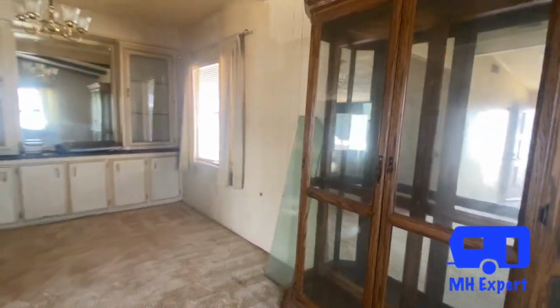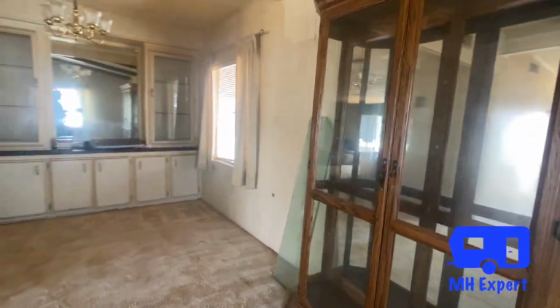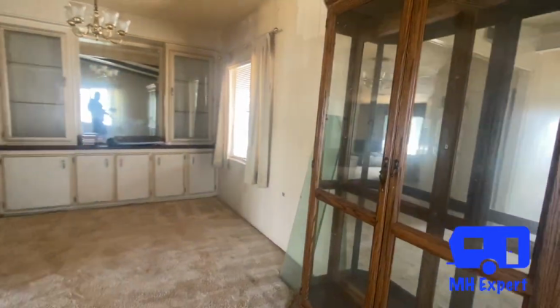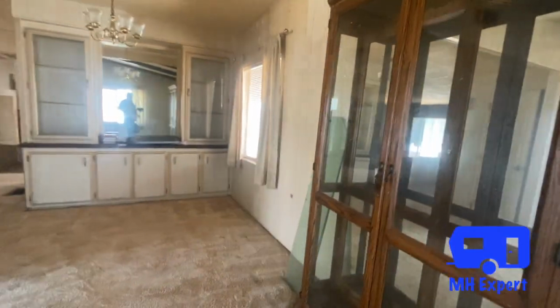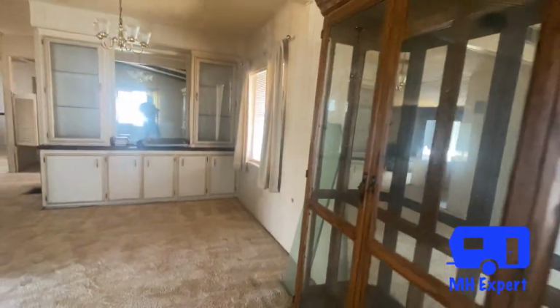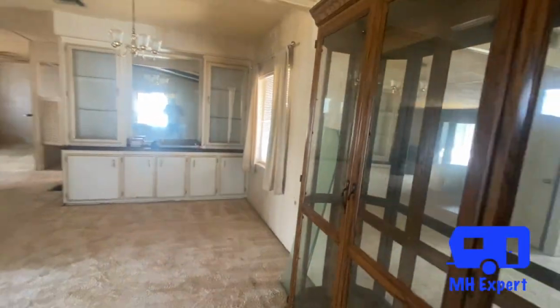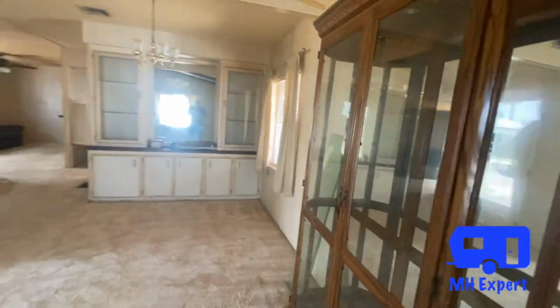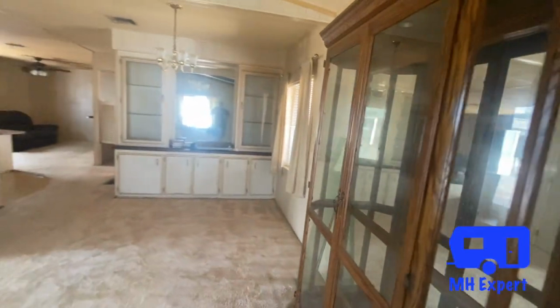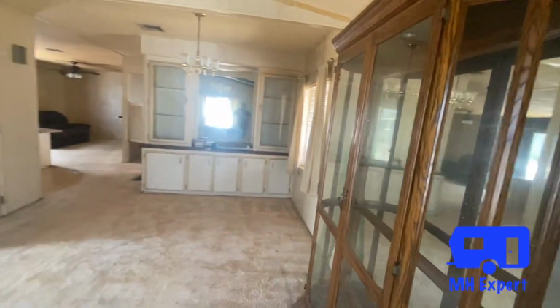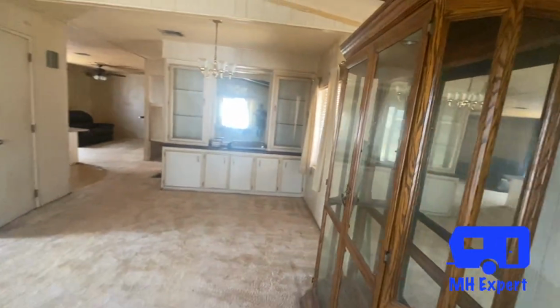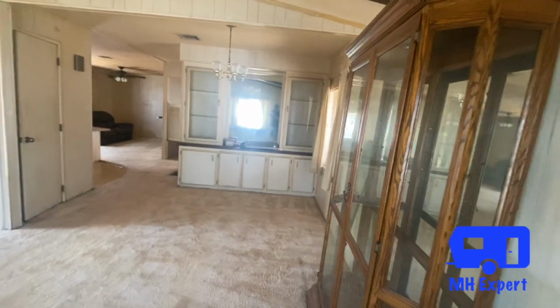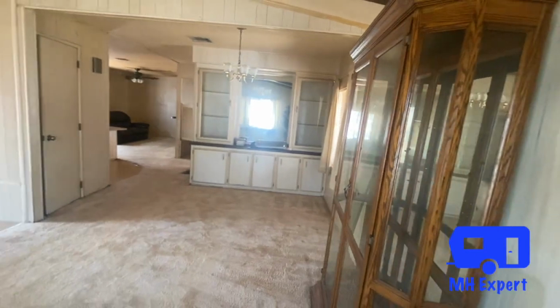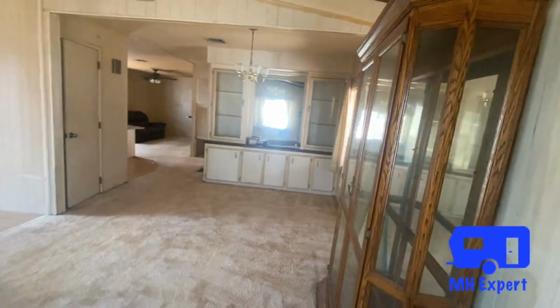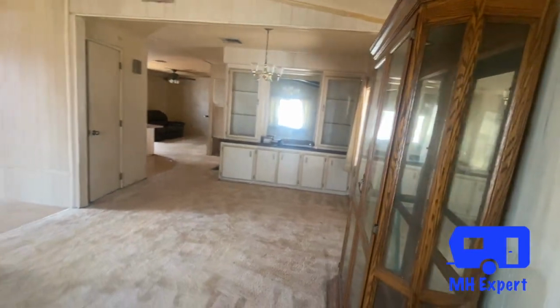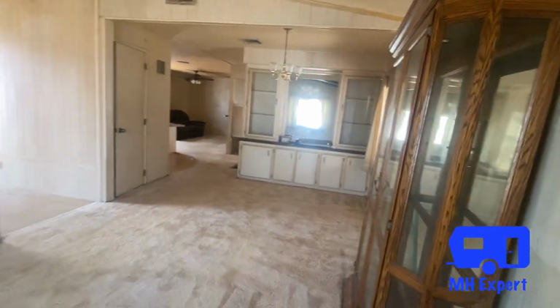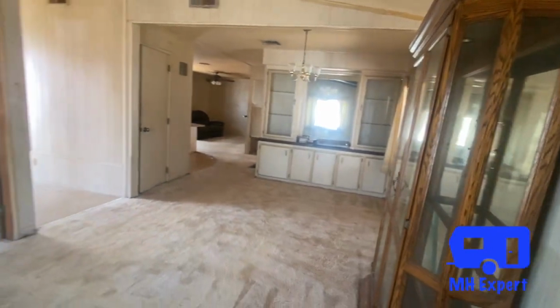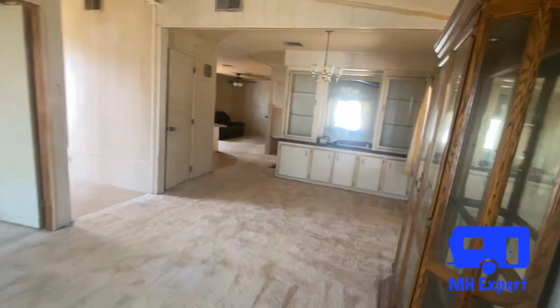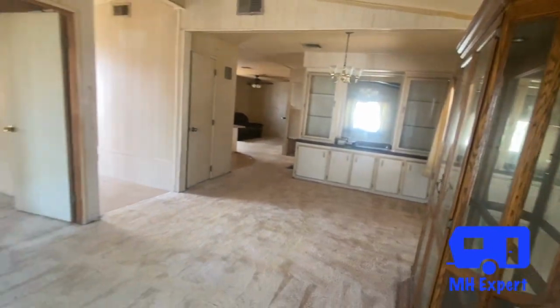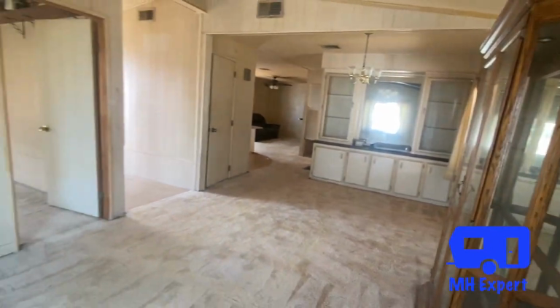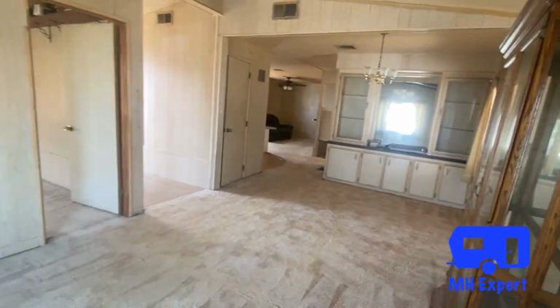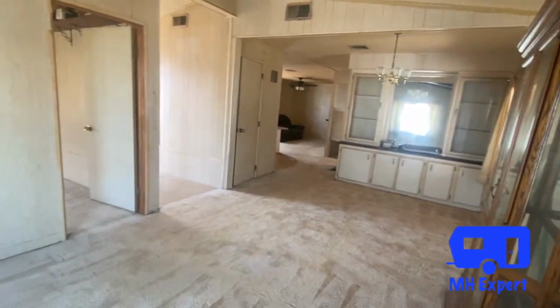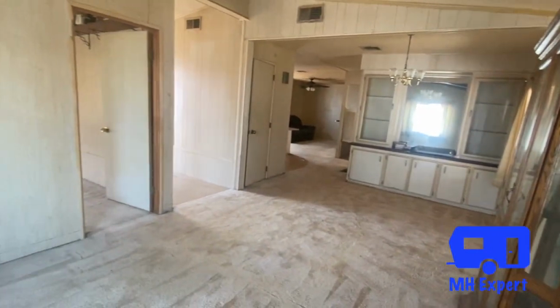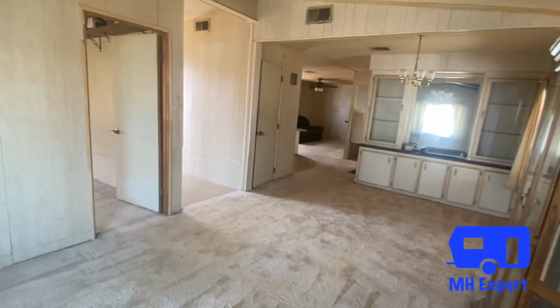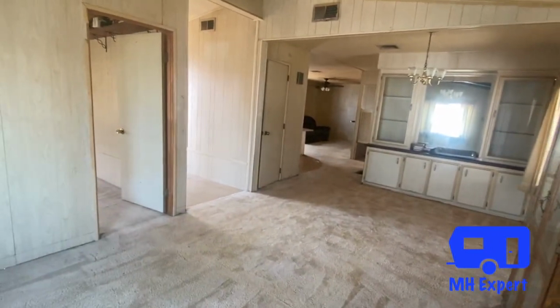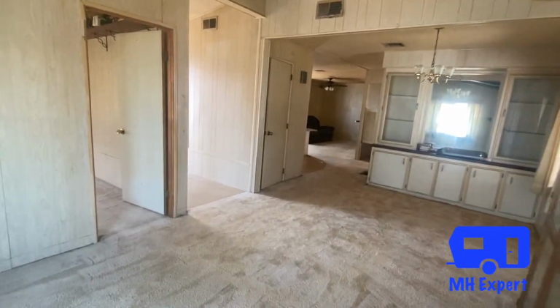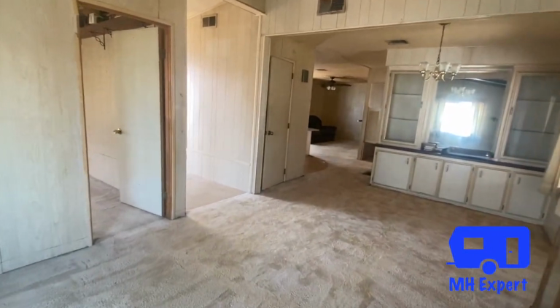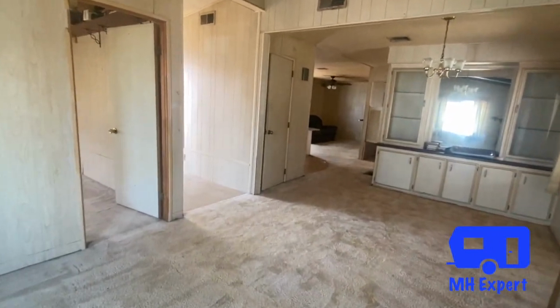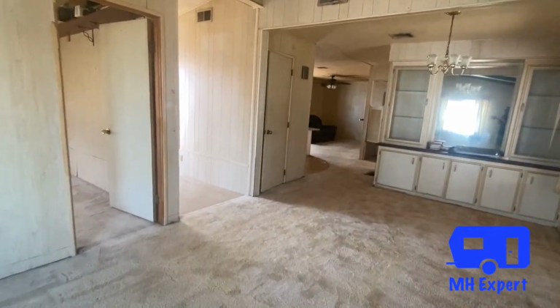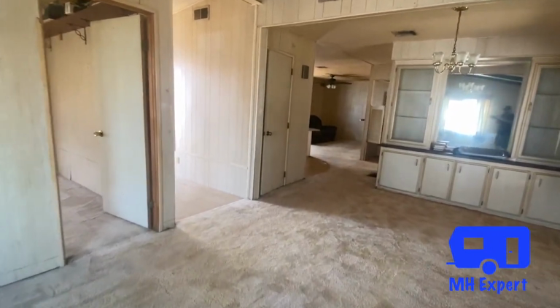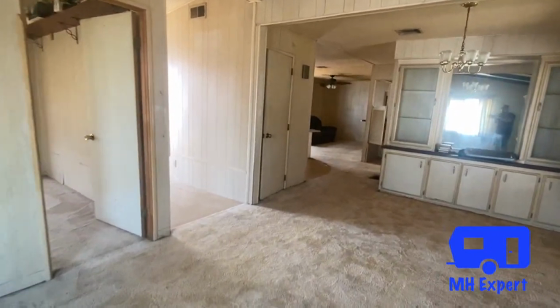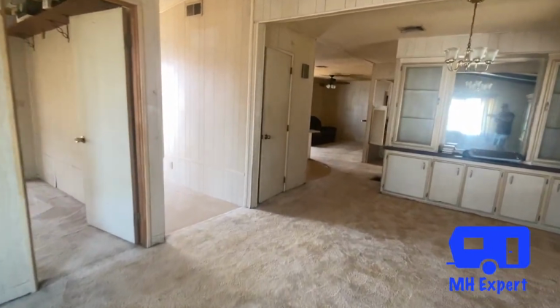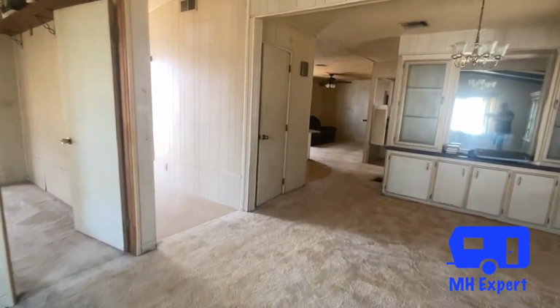Thank you for watching this addition to the Manufactured Housing Expert channel. Take a look at the description, check out our links and other tours. We hope you enjoyed your day.